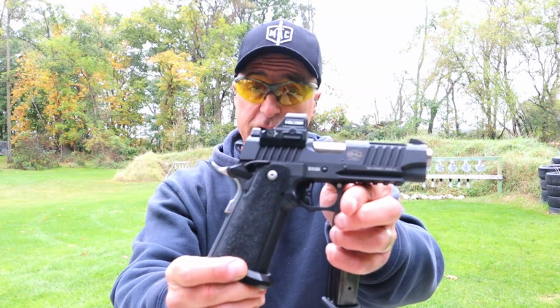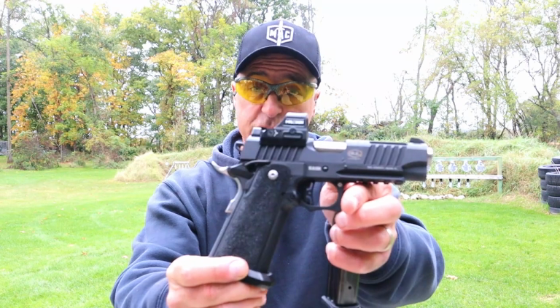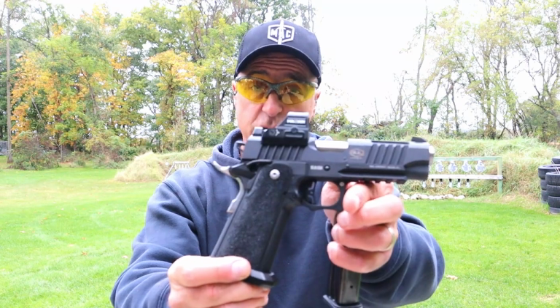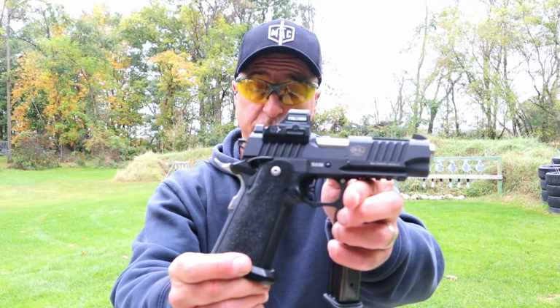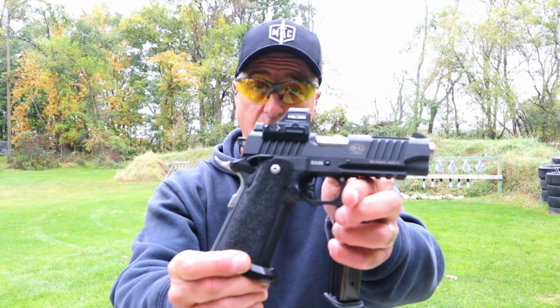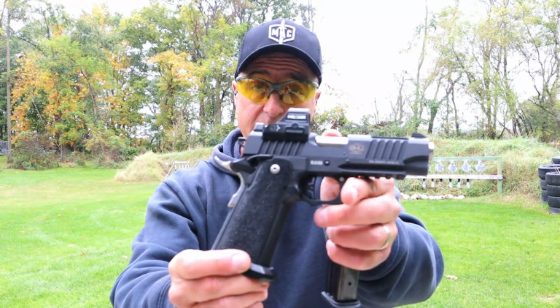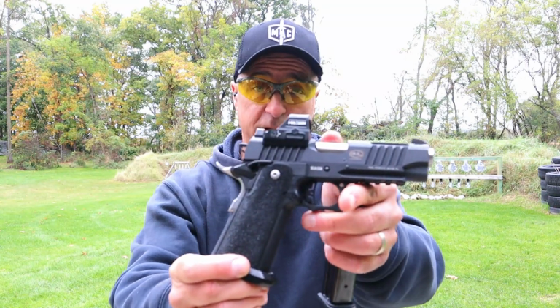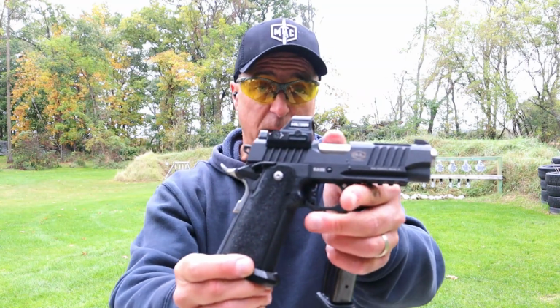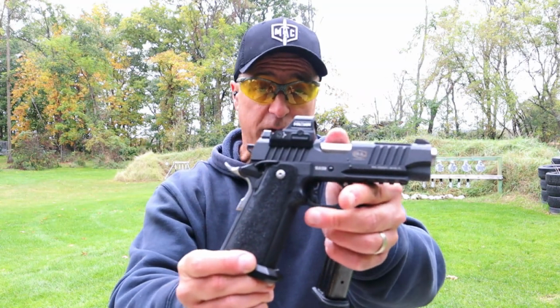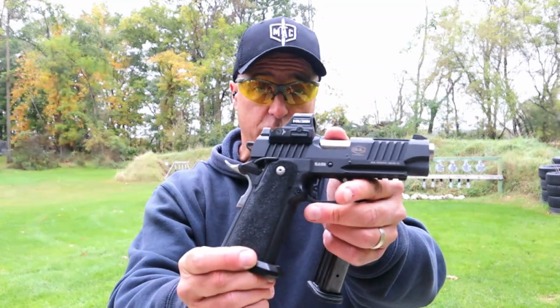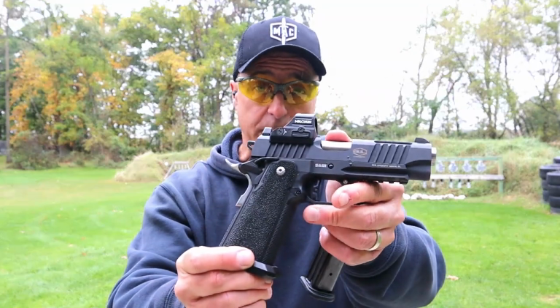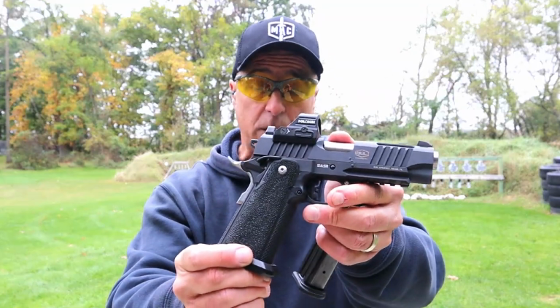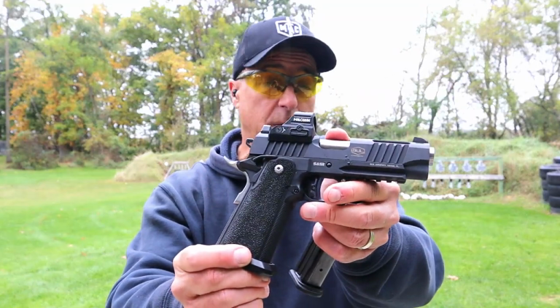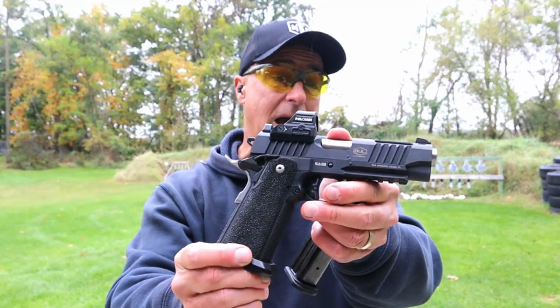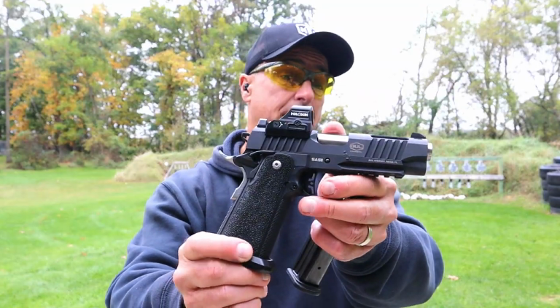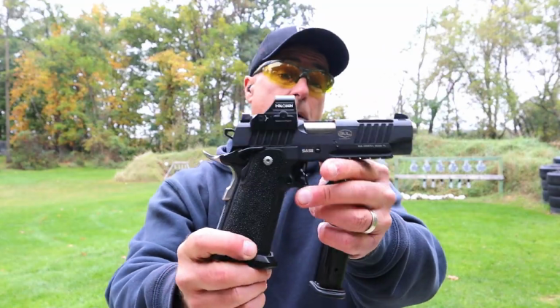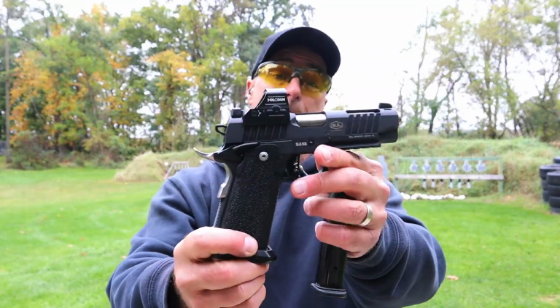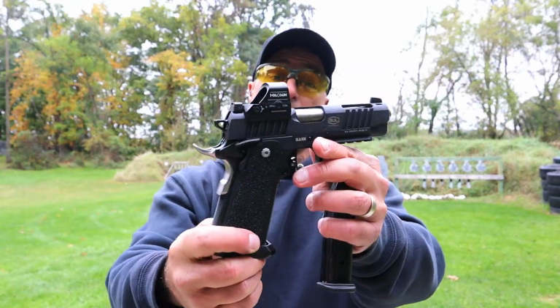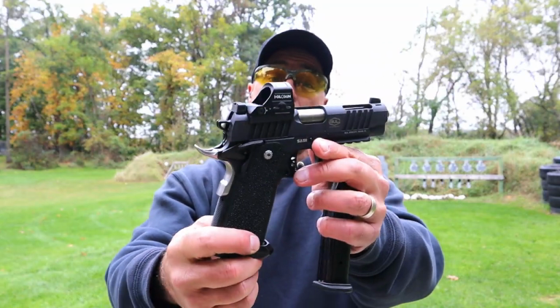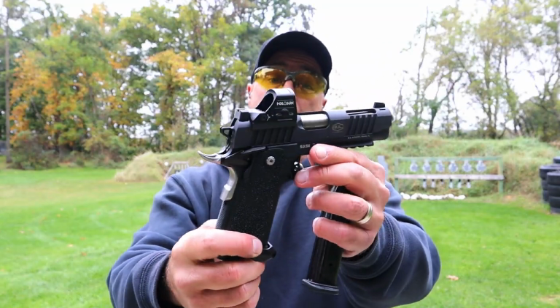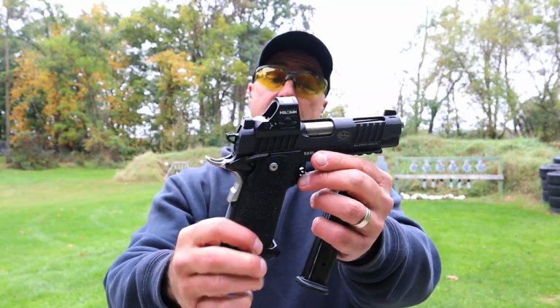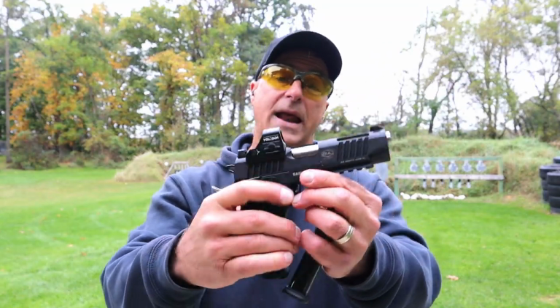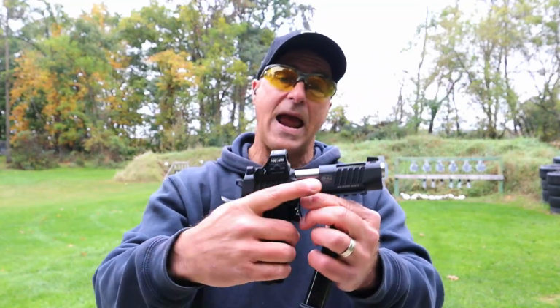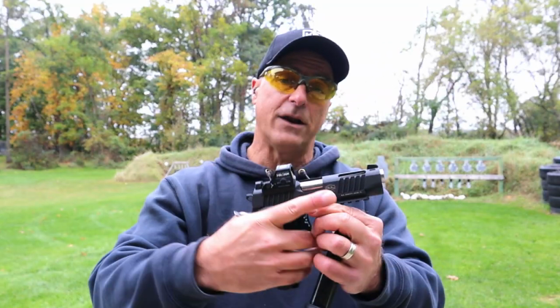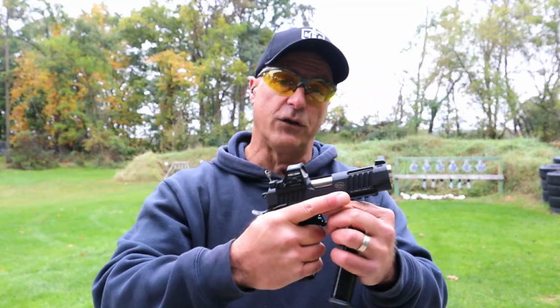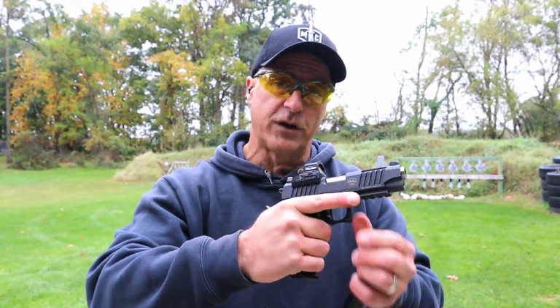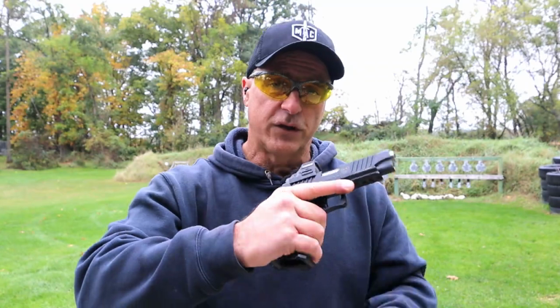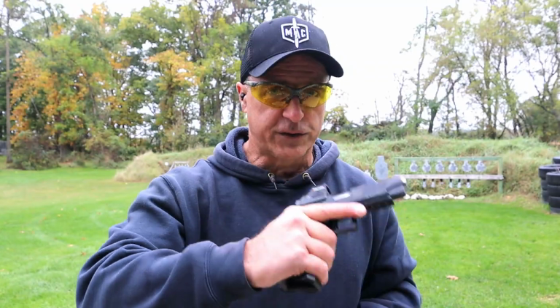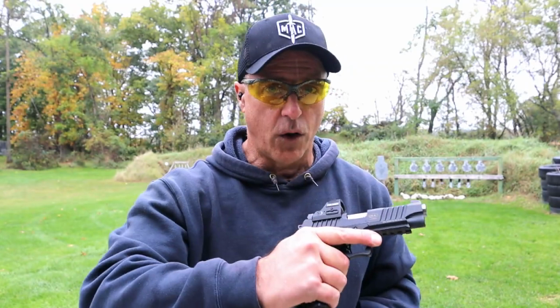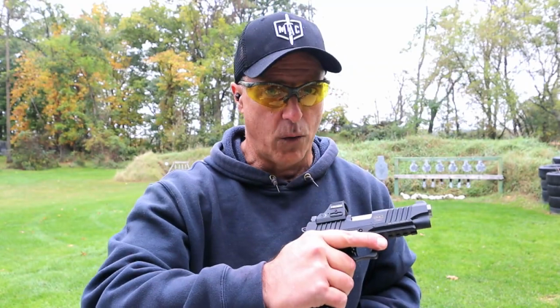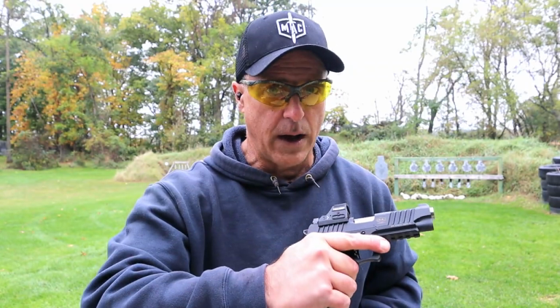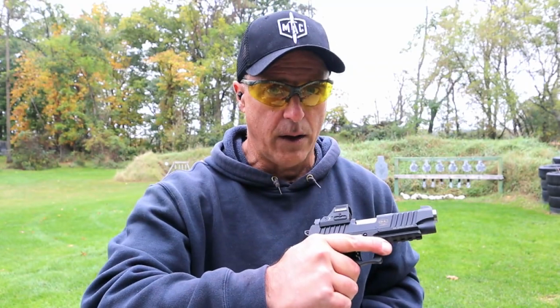It shoots great. It's been extremely reliable, and it handles so well.